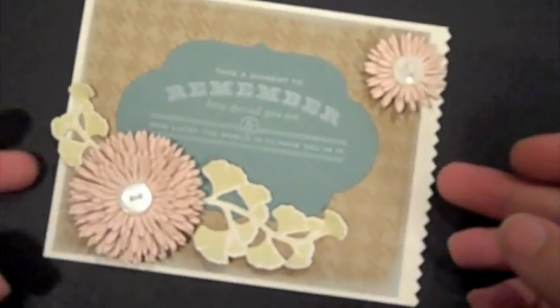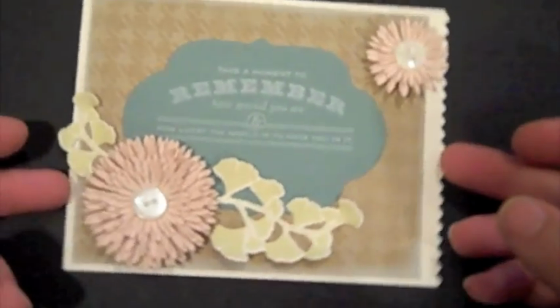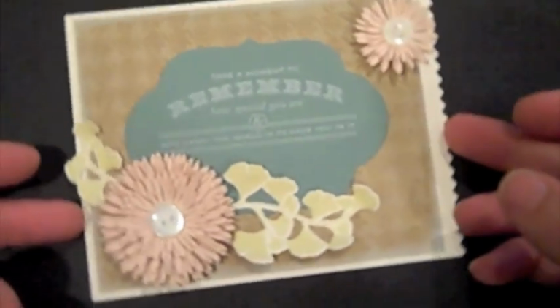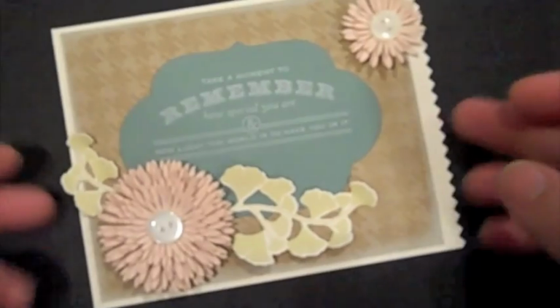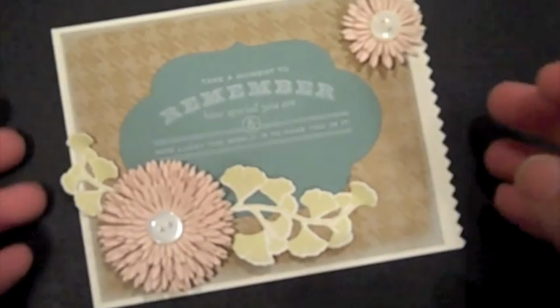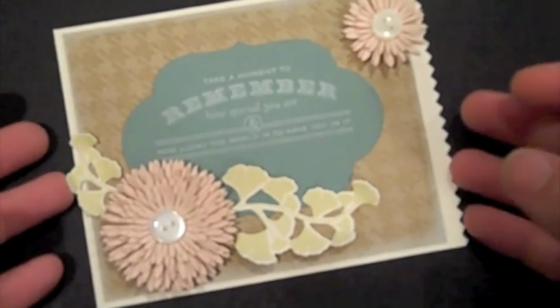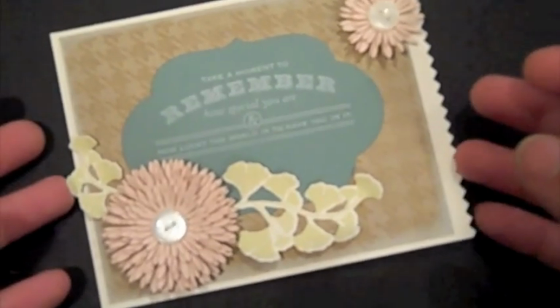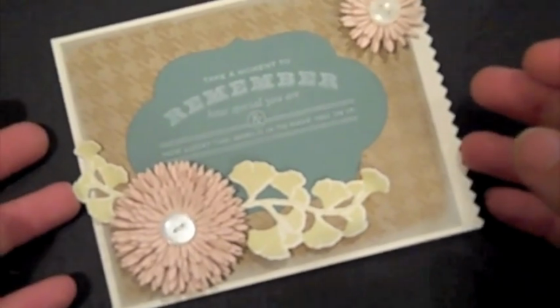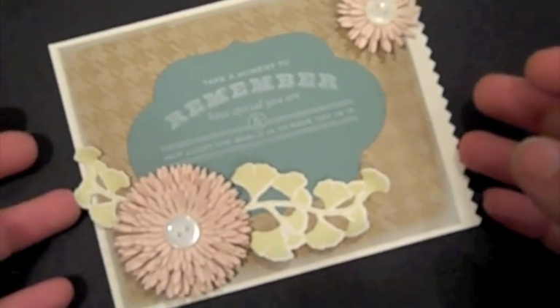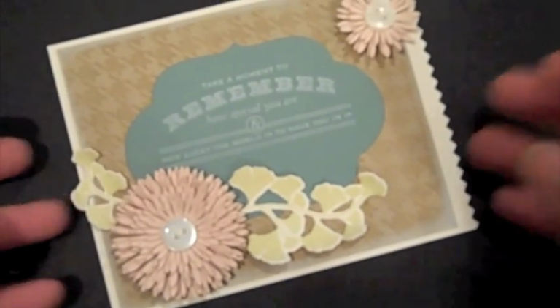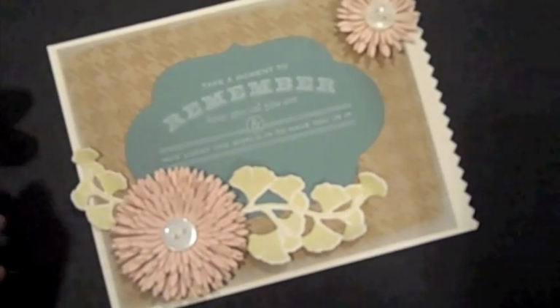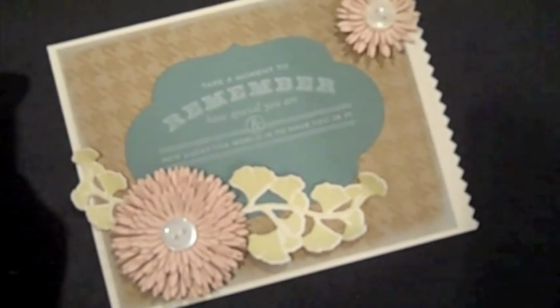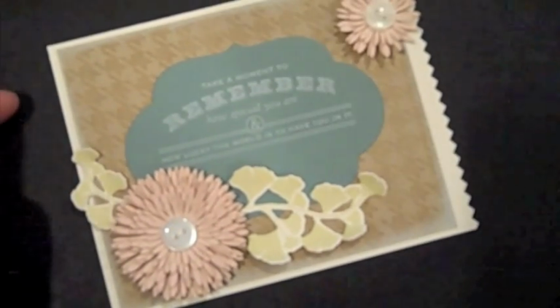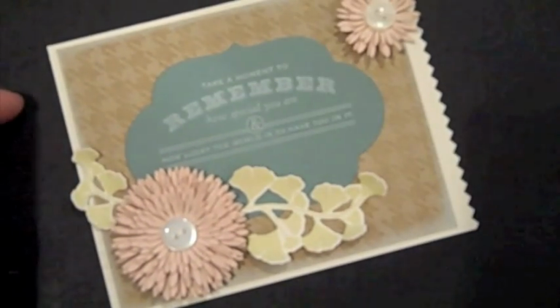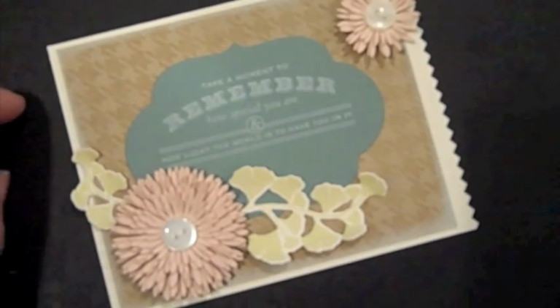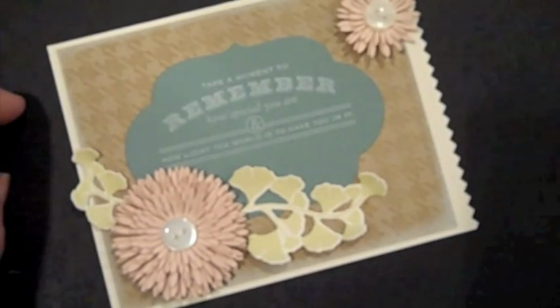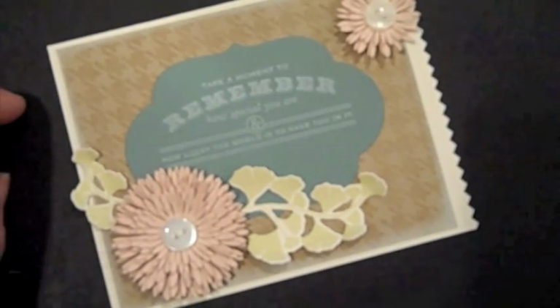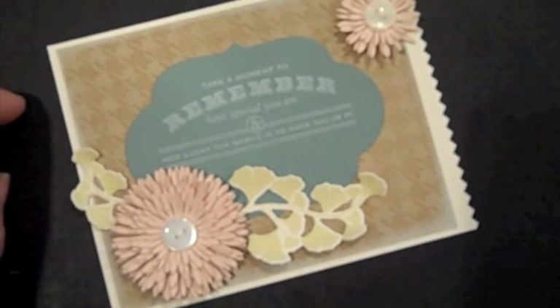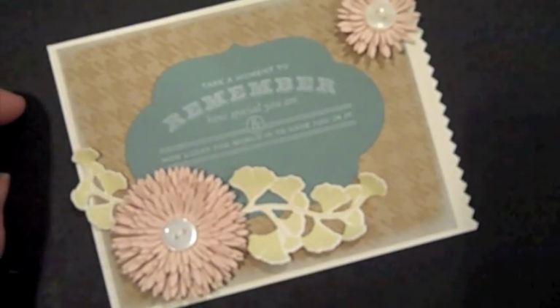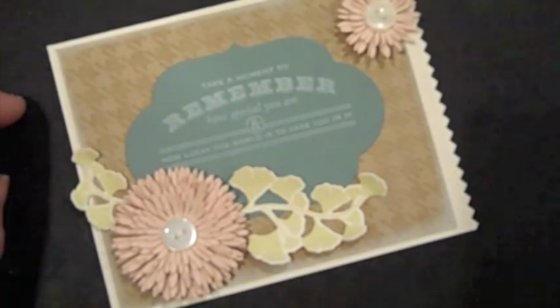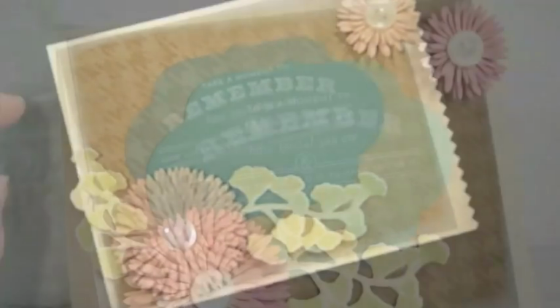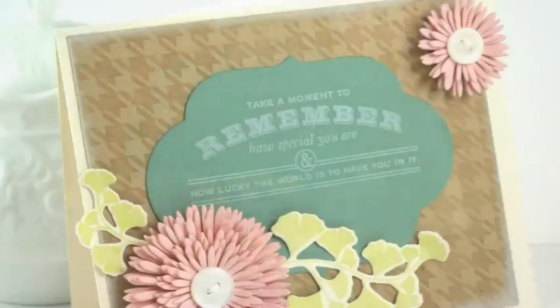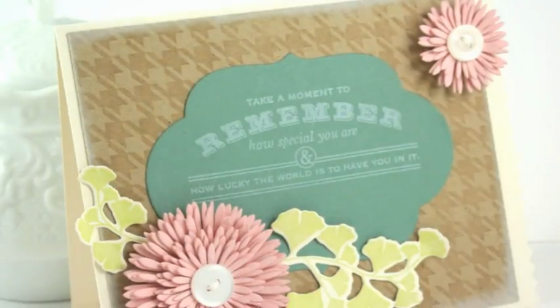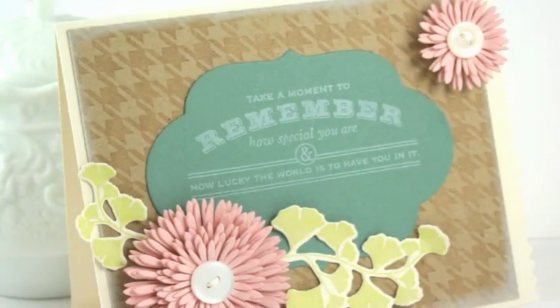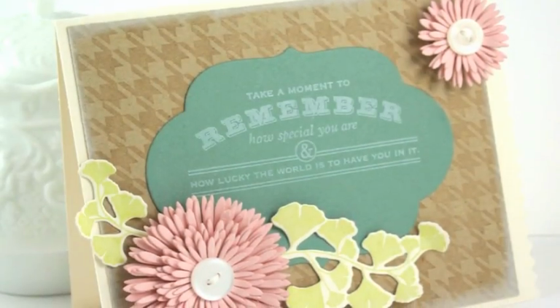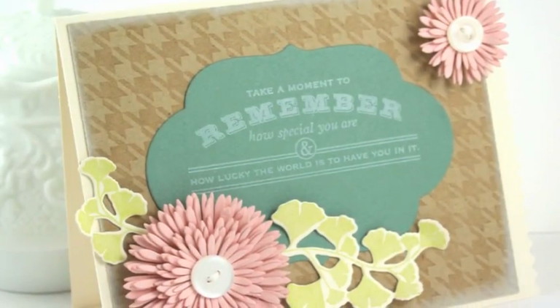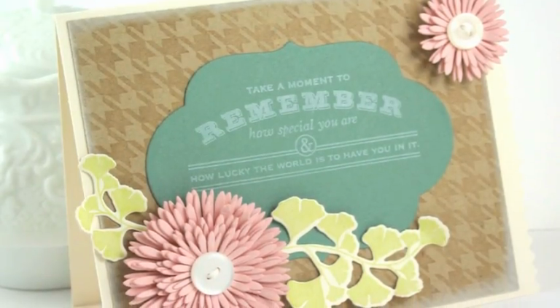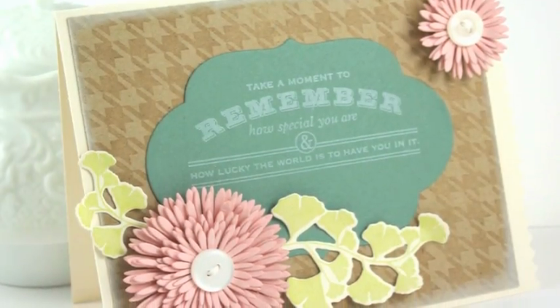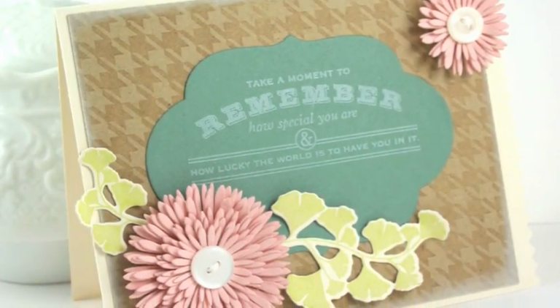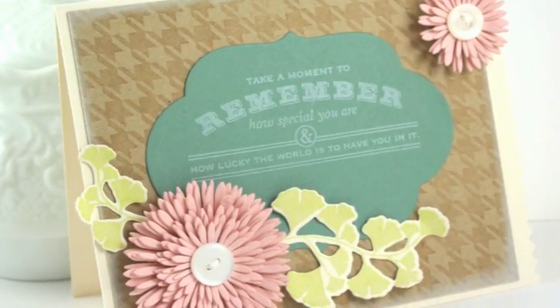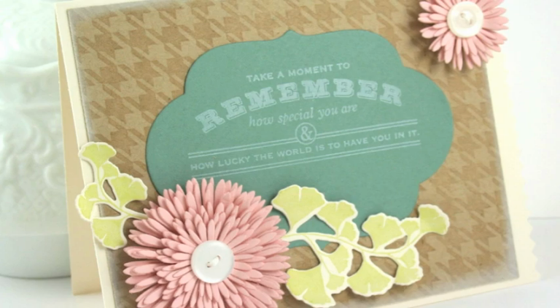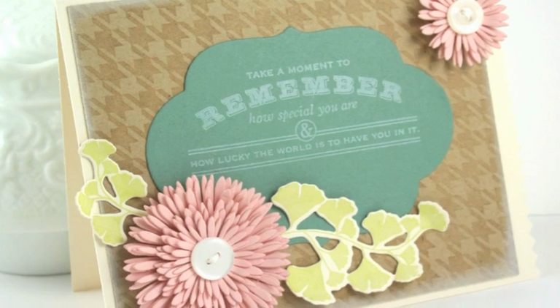And there you have the completed card. There you go.